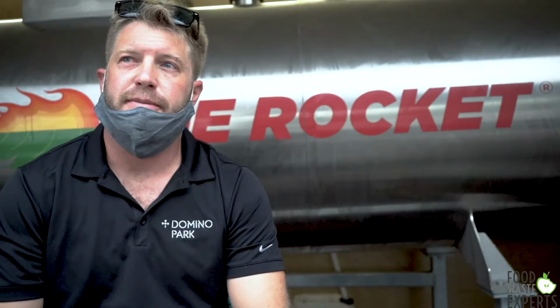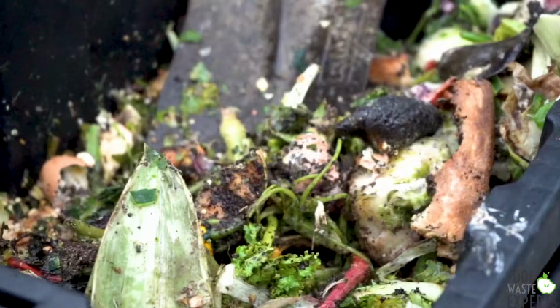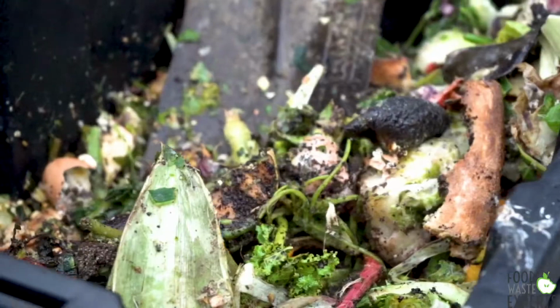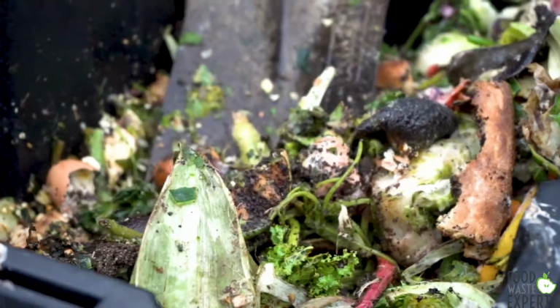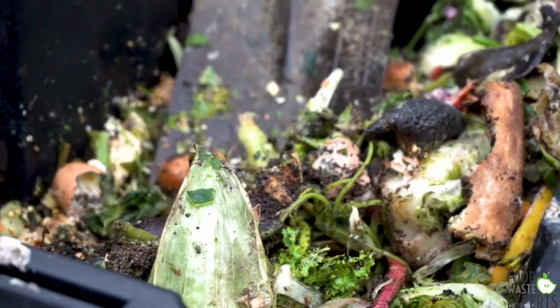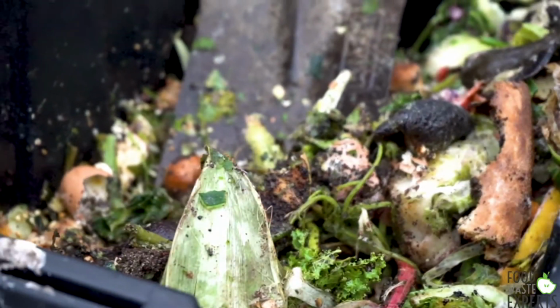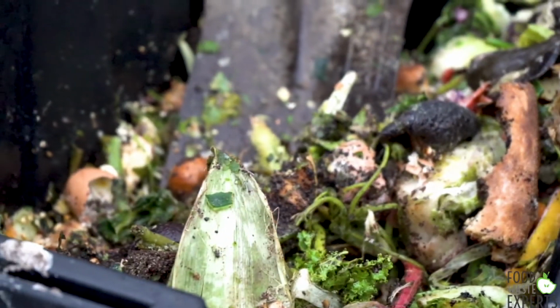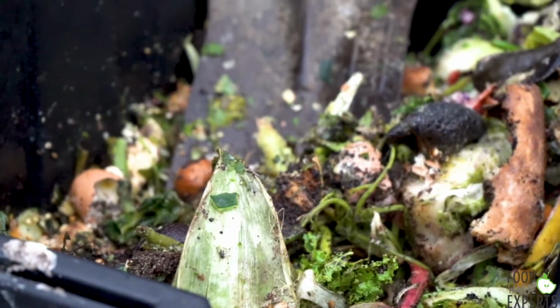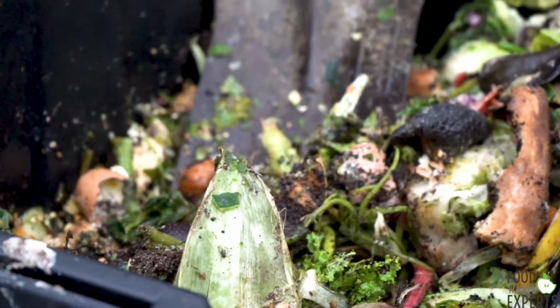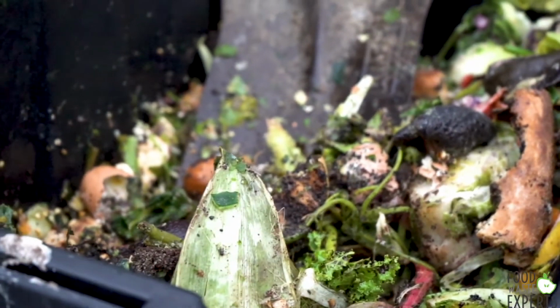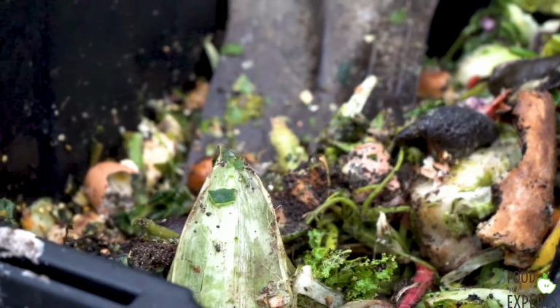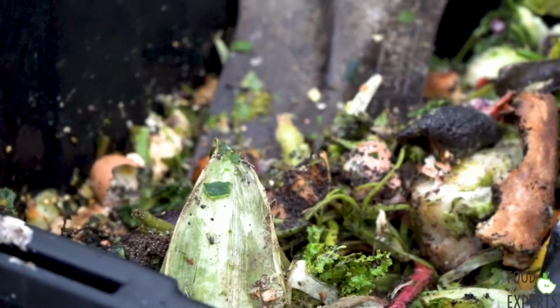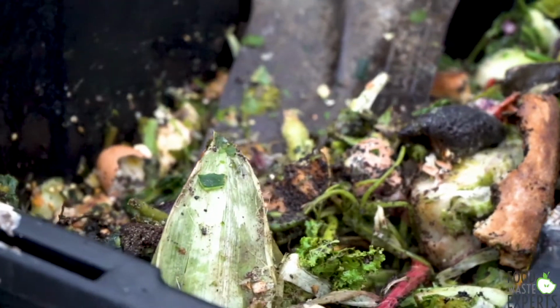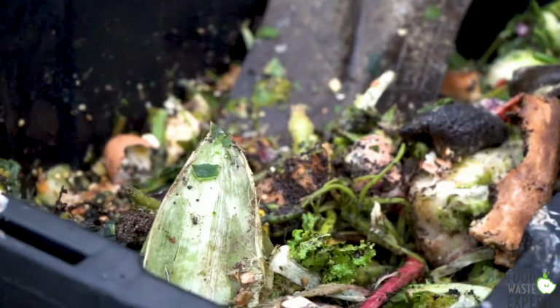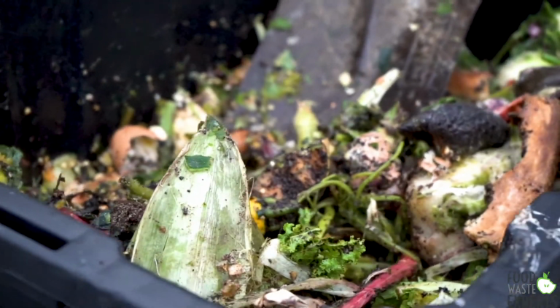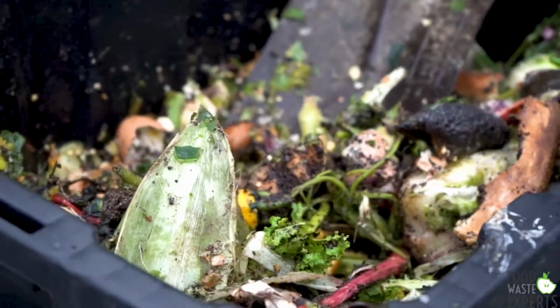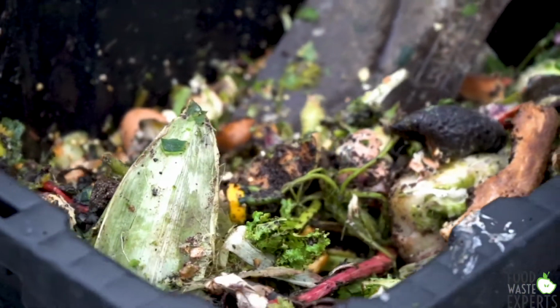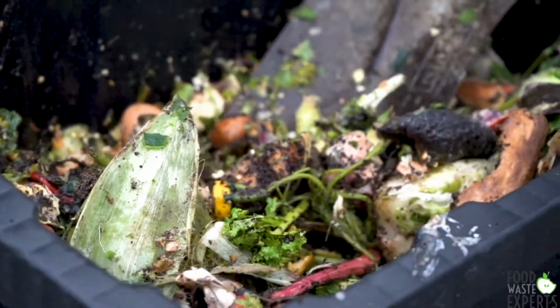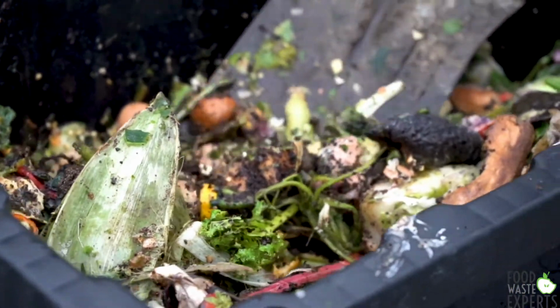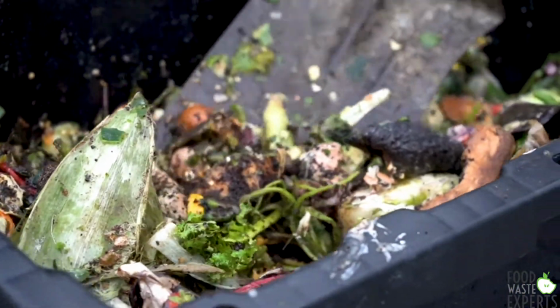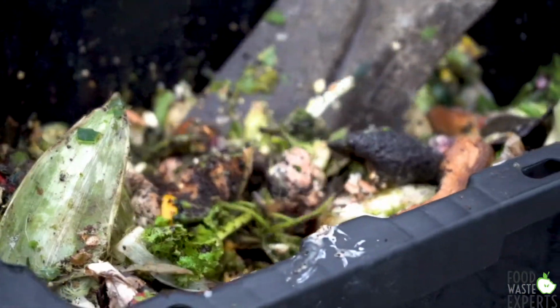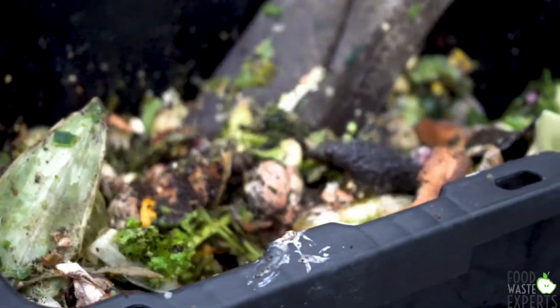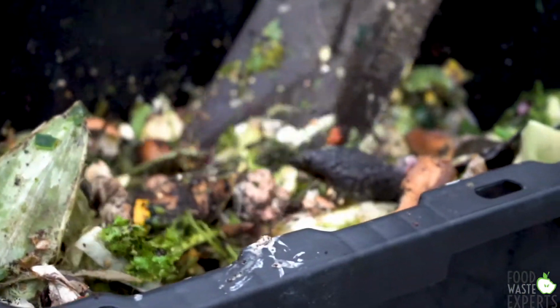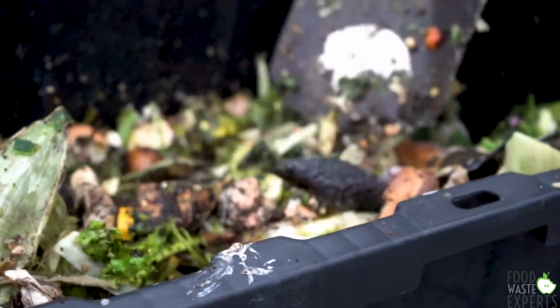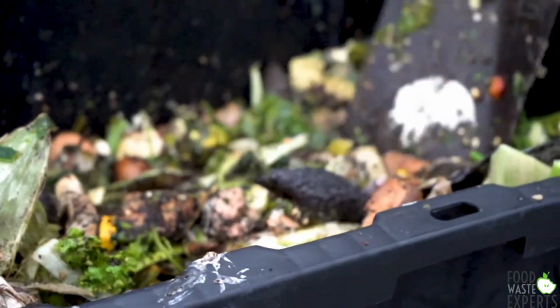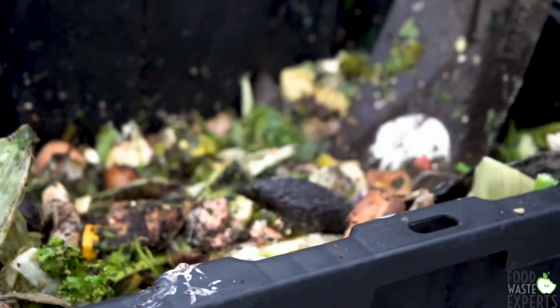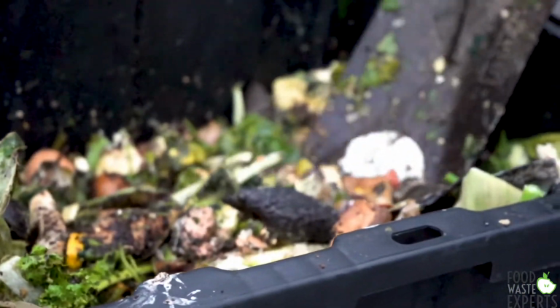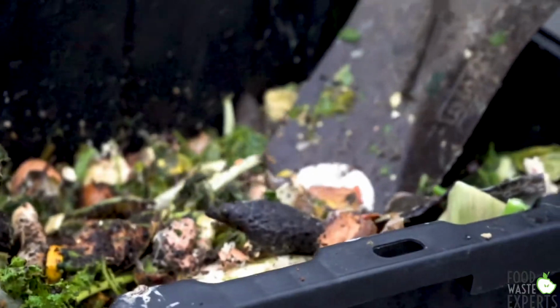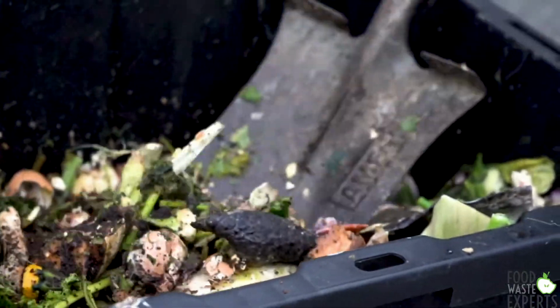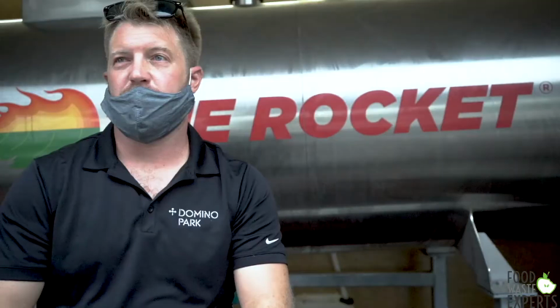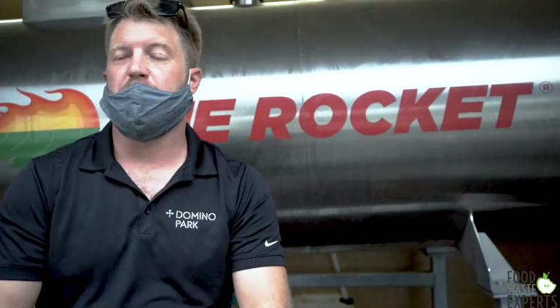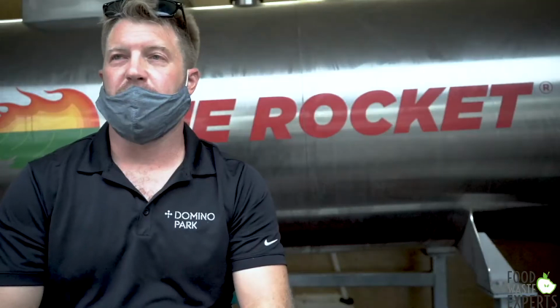Mainly what we're processing here is bread, fruits, vegetables, and coffee grounds primarily.